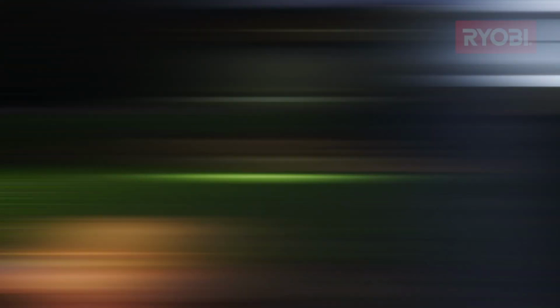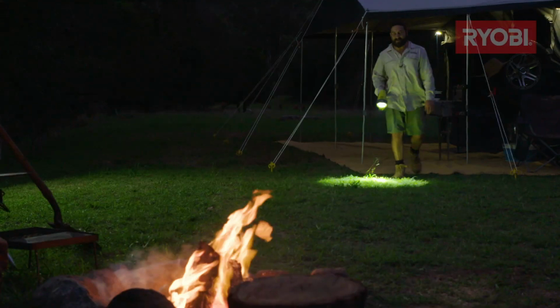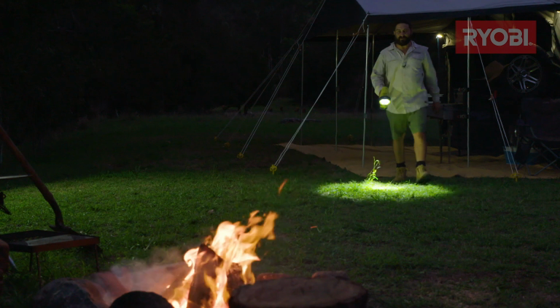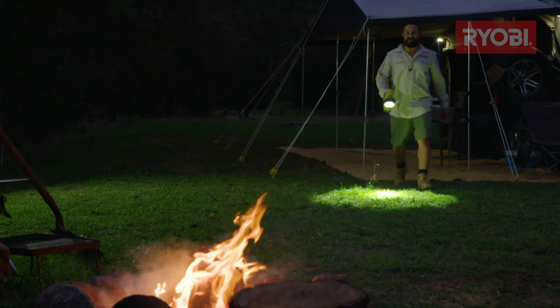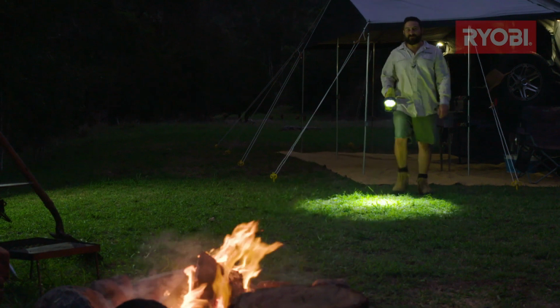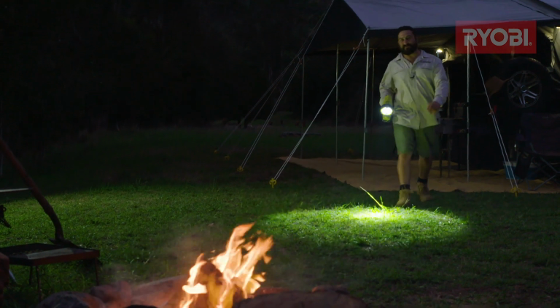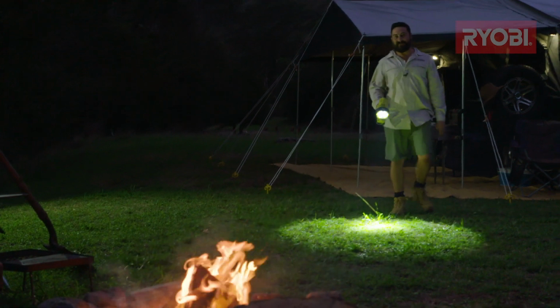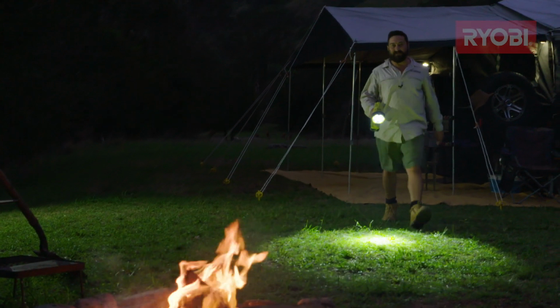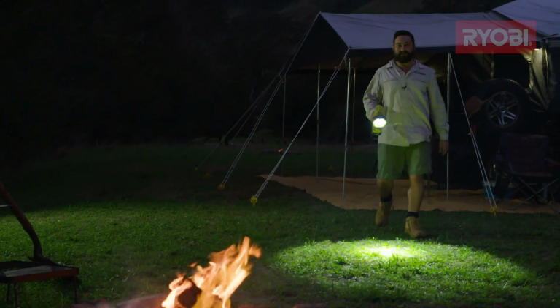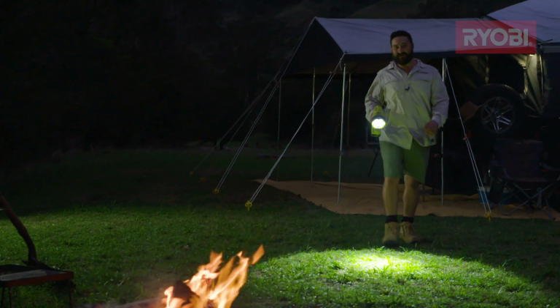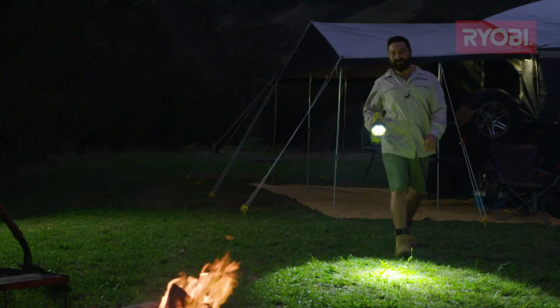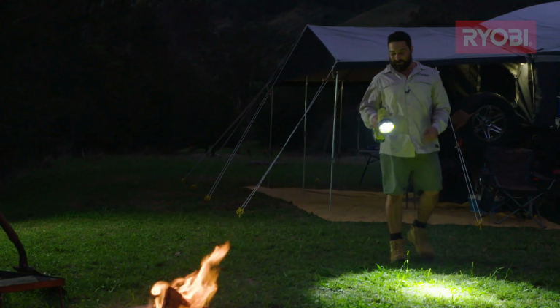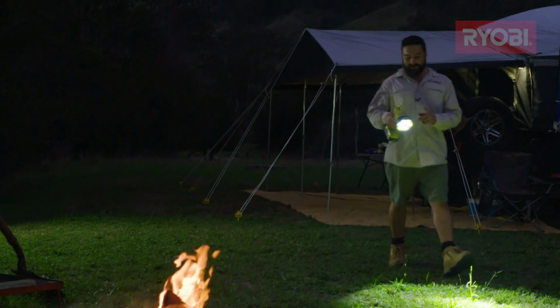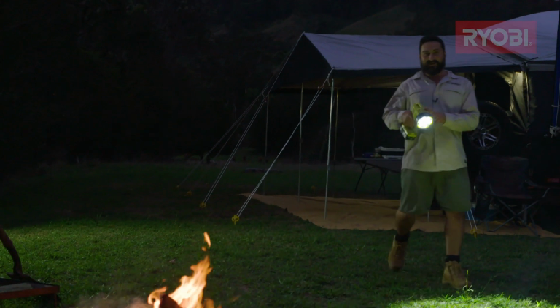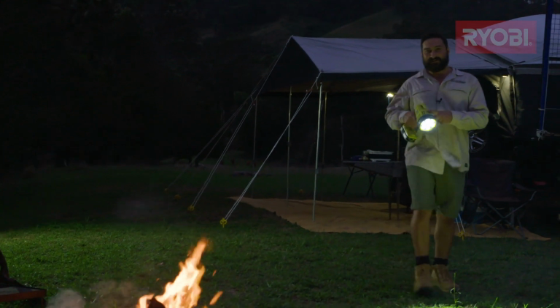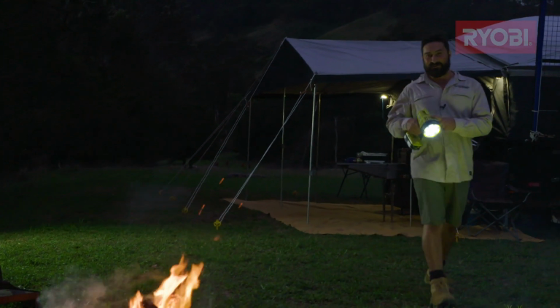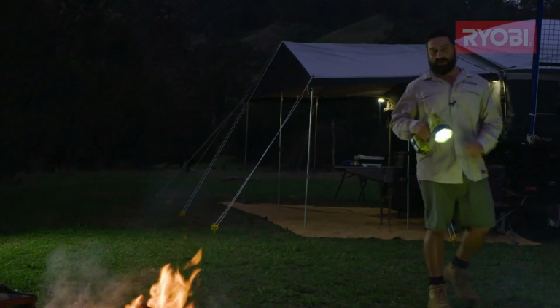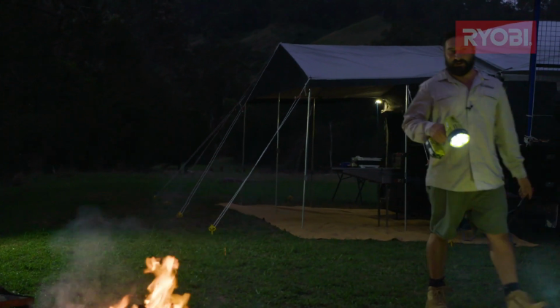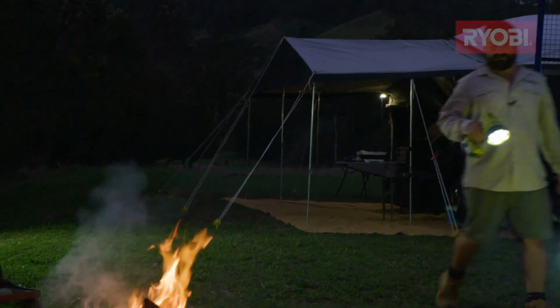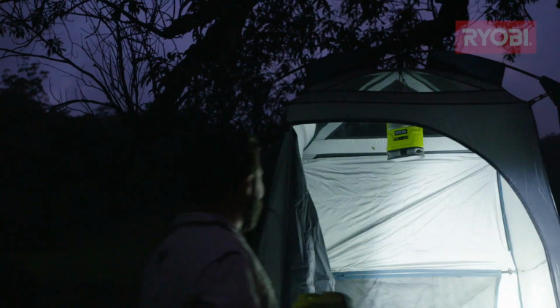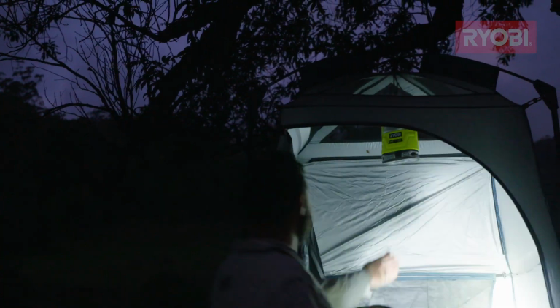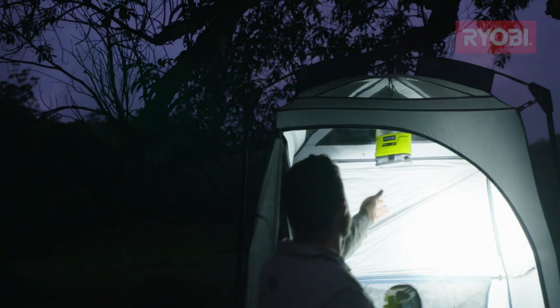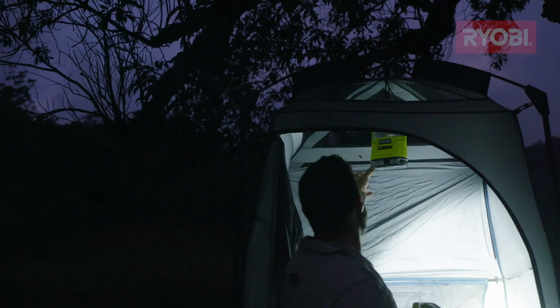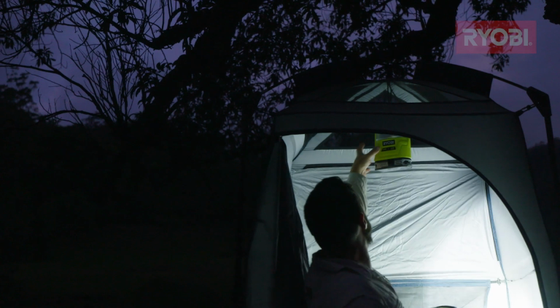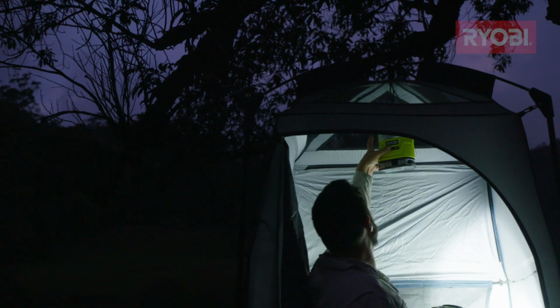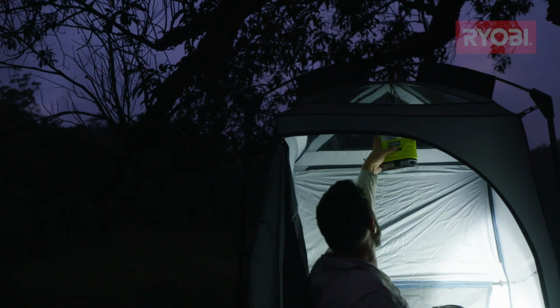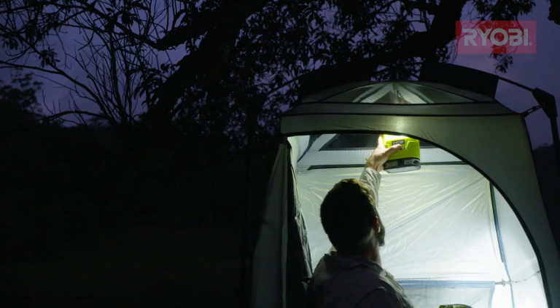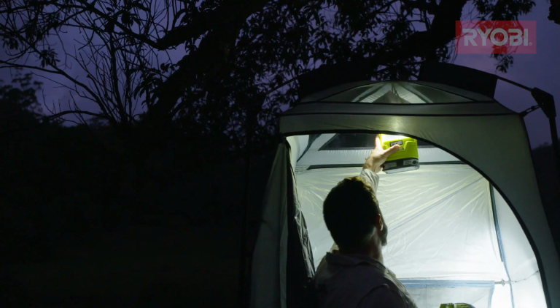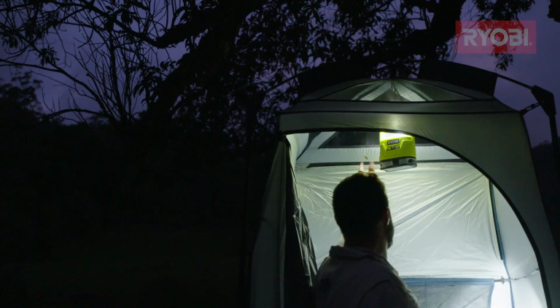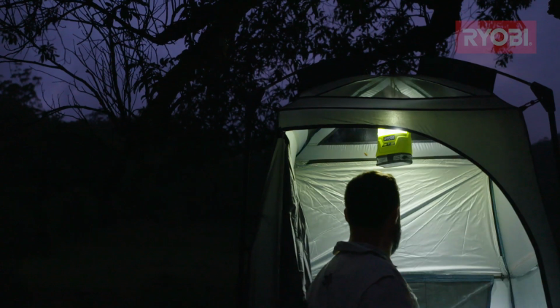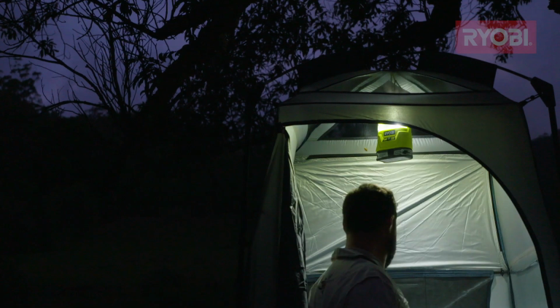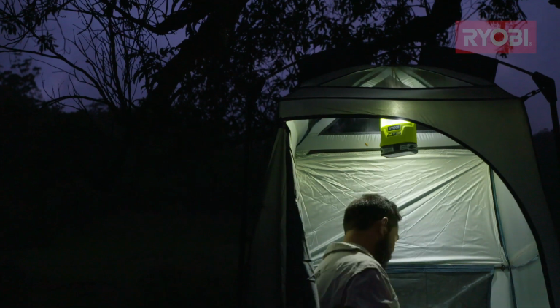To make those treacherous trips to the toilet a little bit easier, get yourself a spotlight. Not only that, we've also got an area light in the awning.